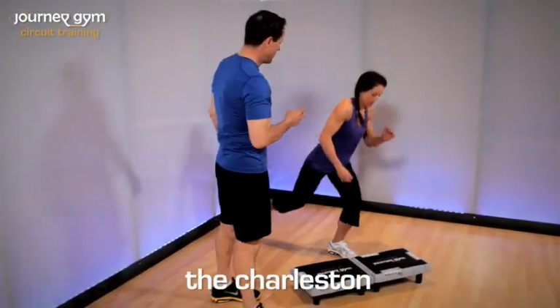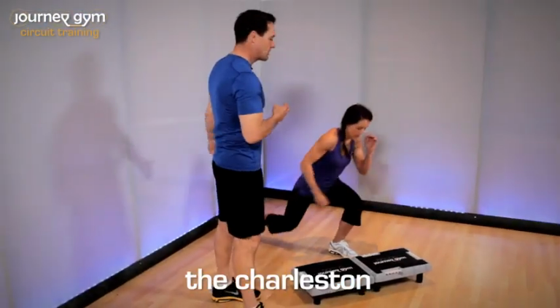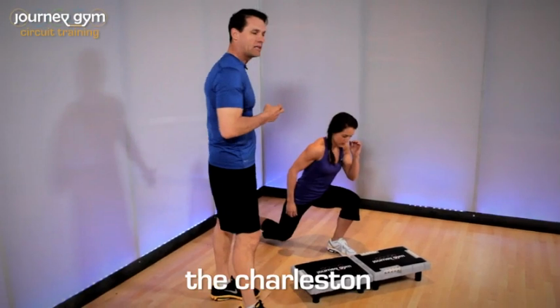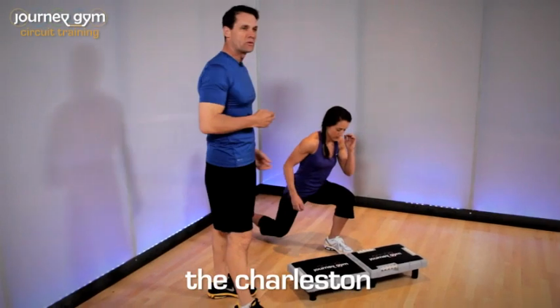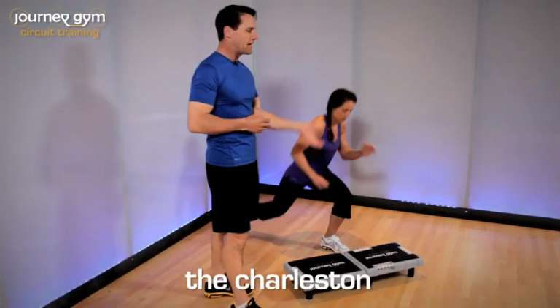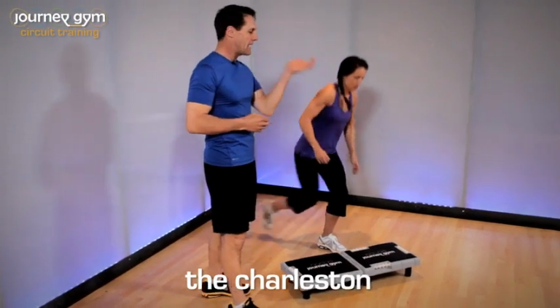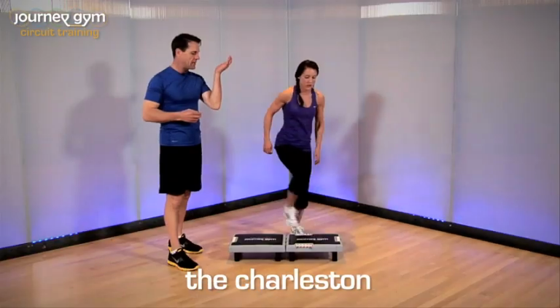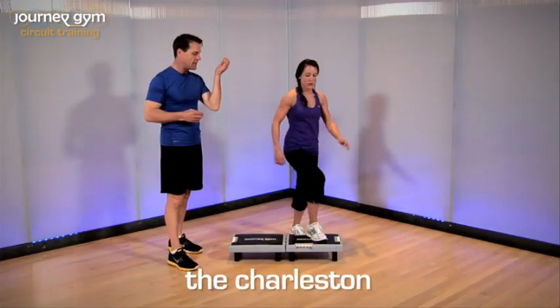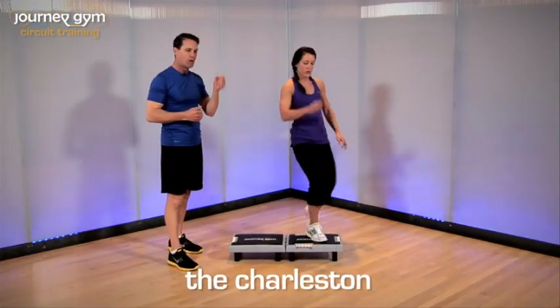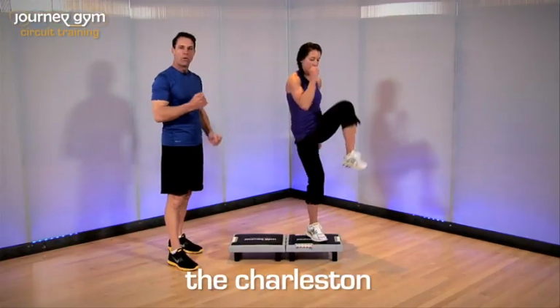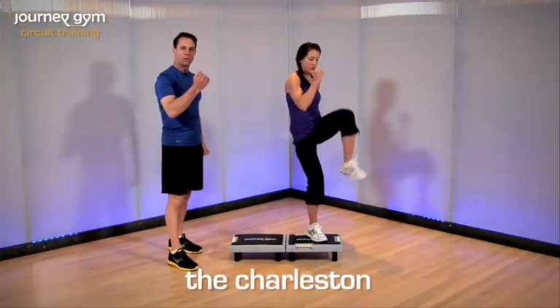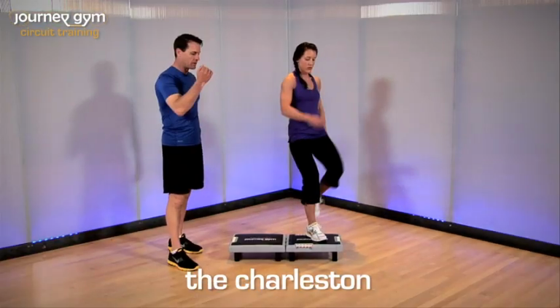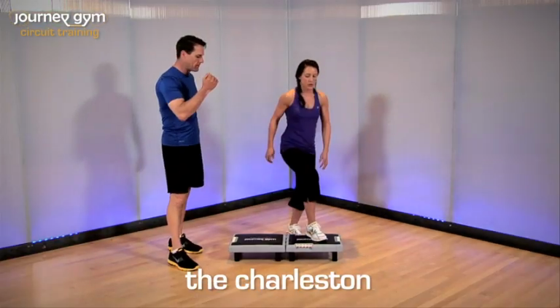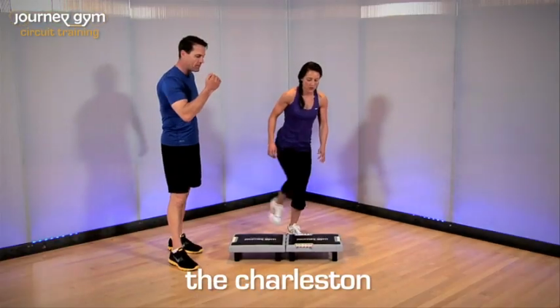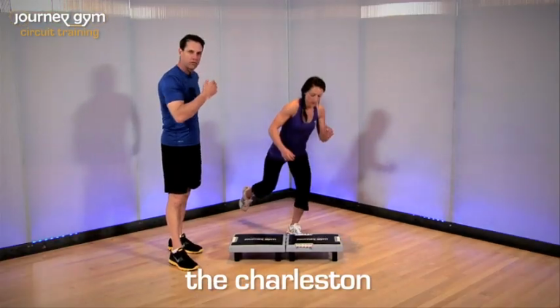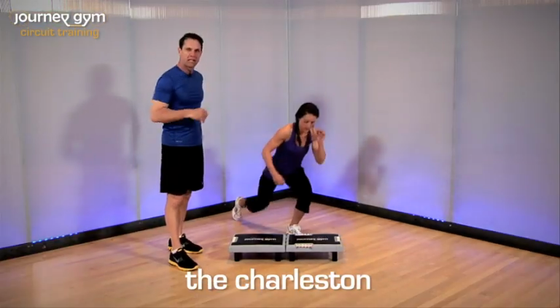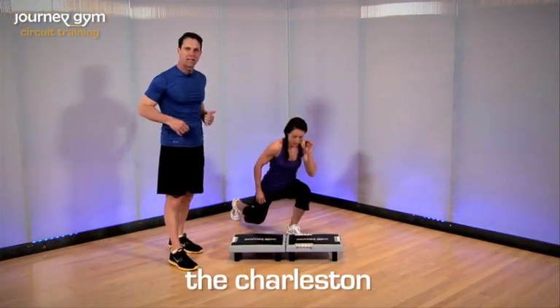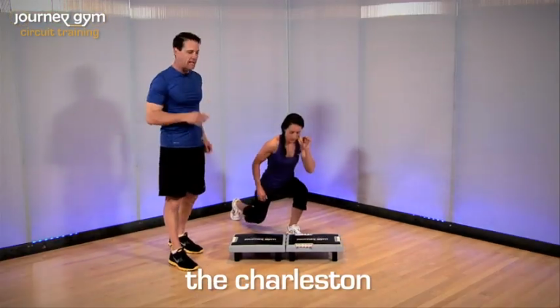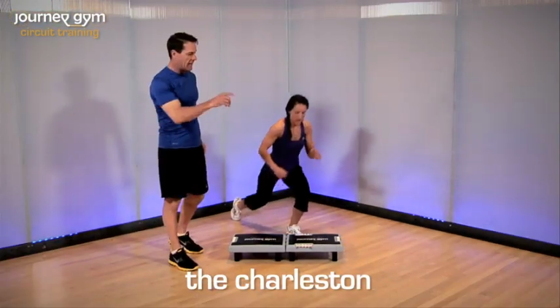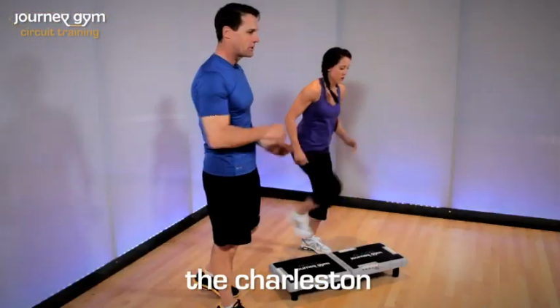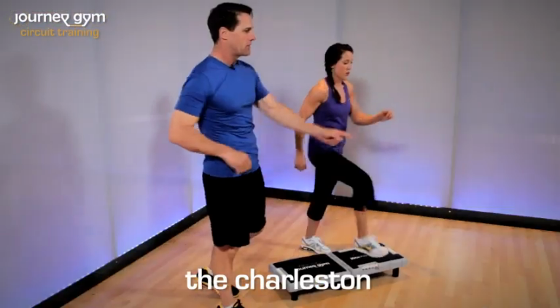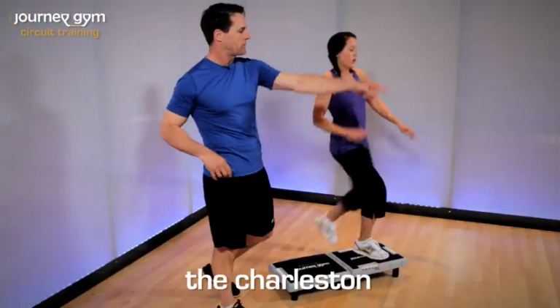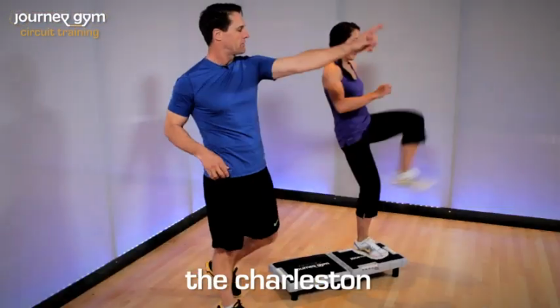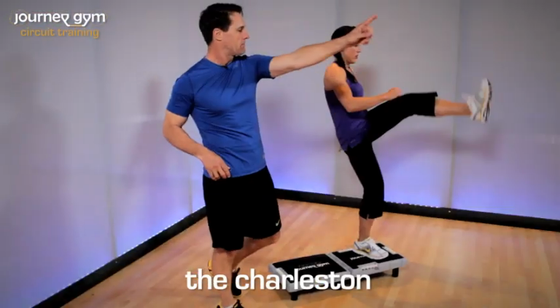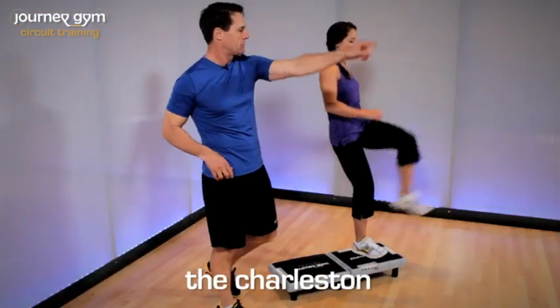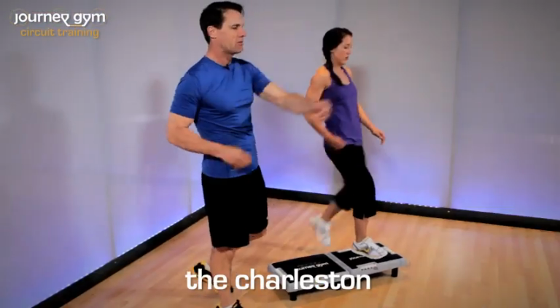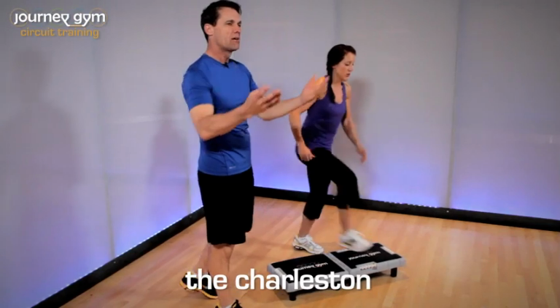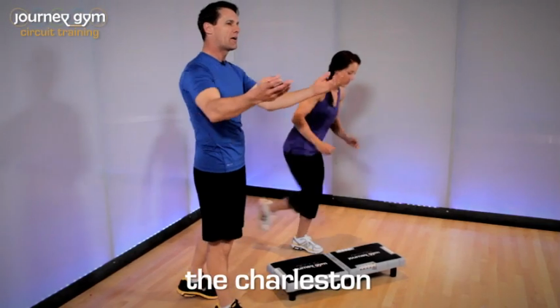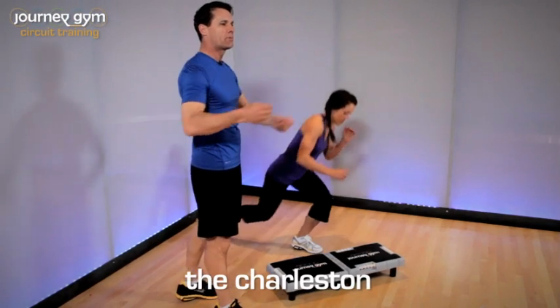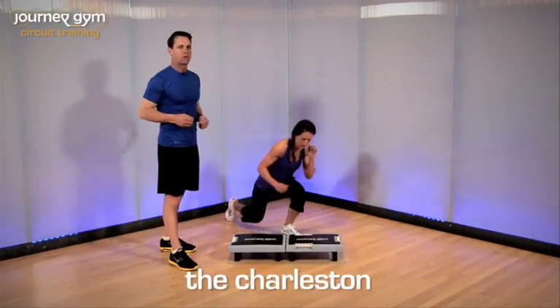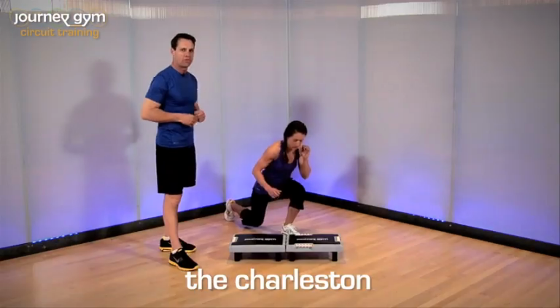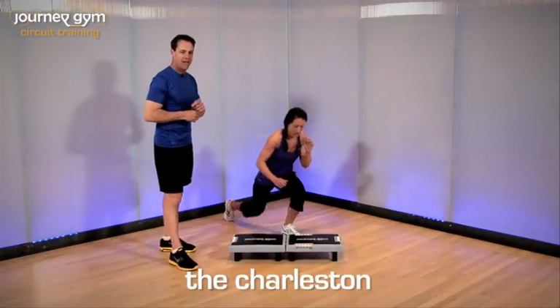Now you can either do it high knee, or you can come up and kick the leg out when you come up to the top position. Make up your own style.